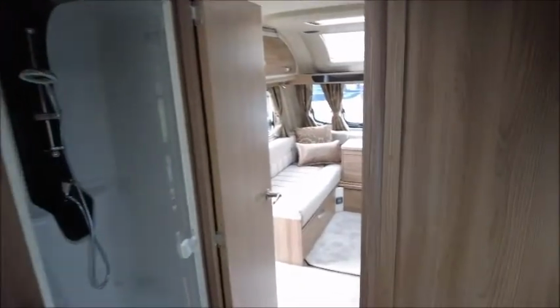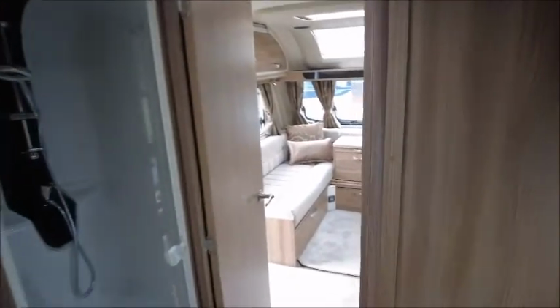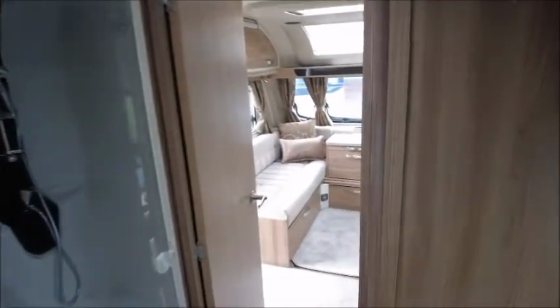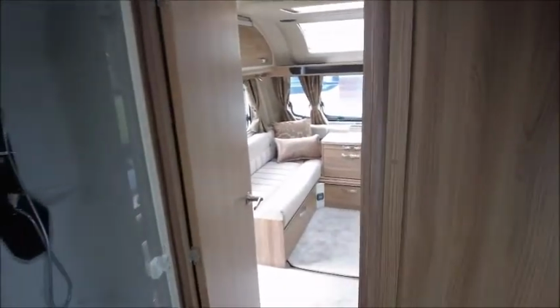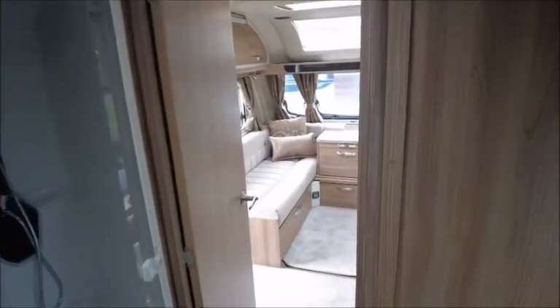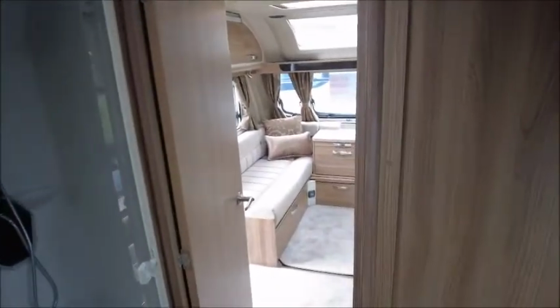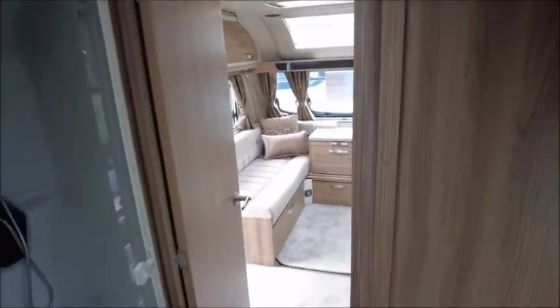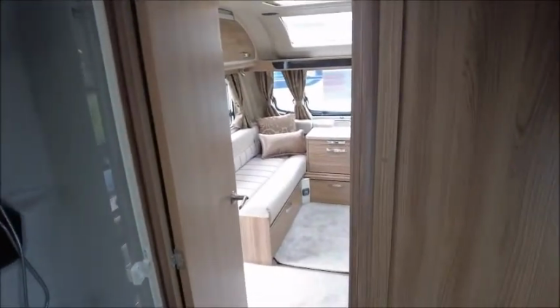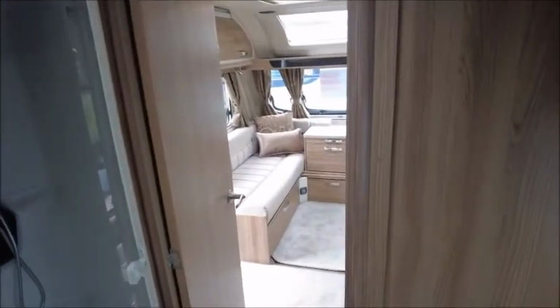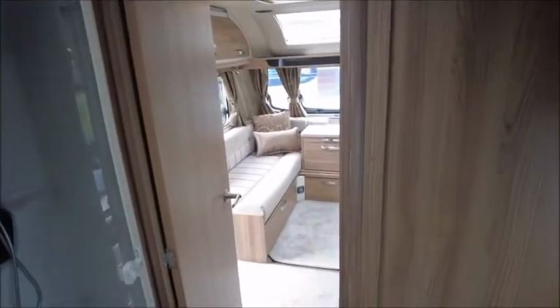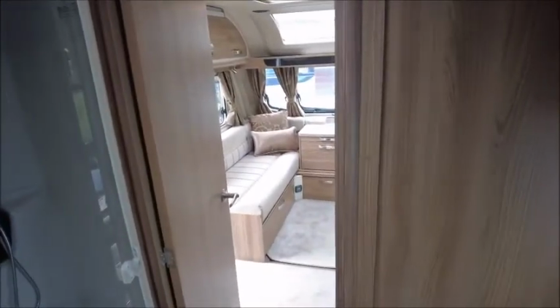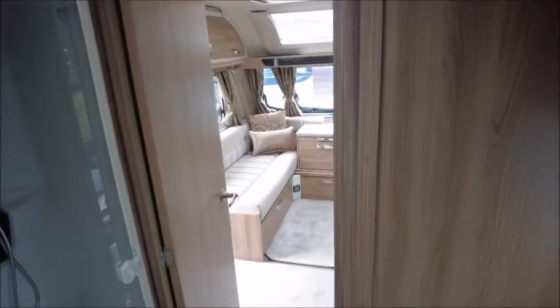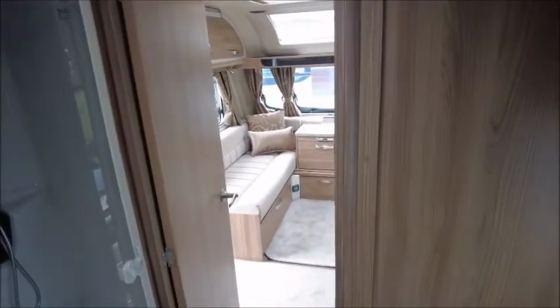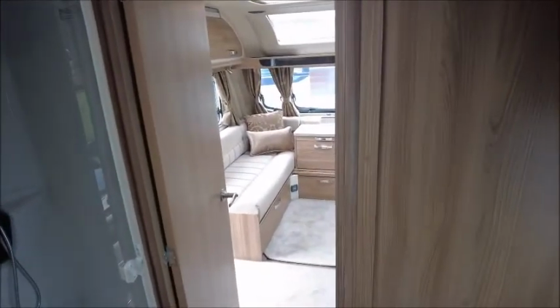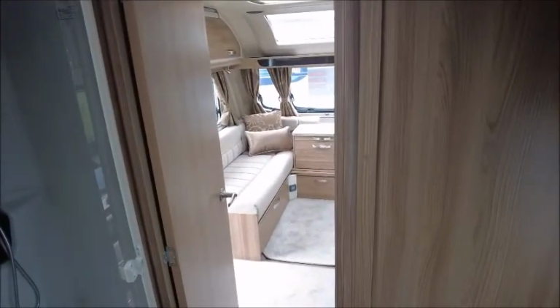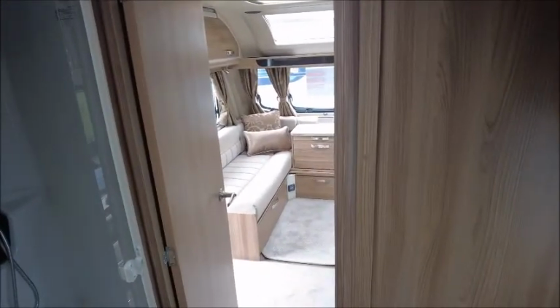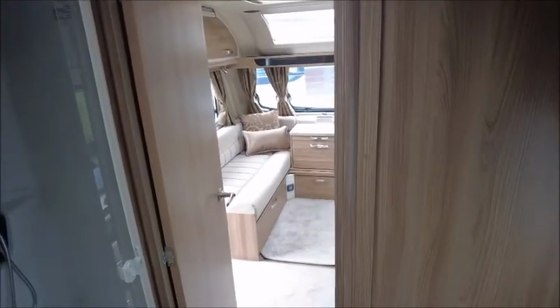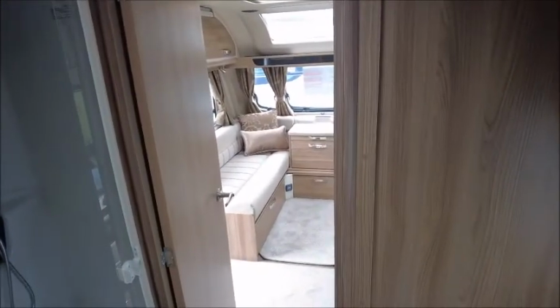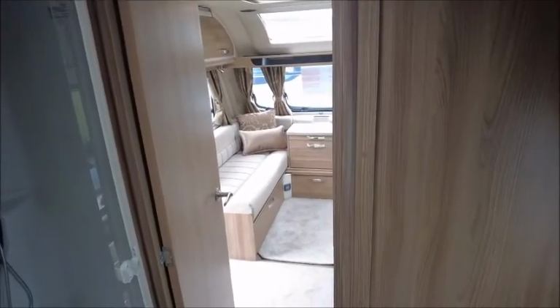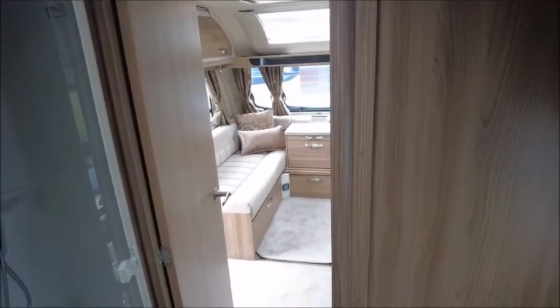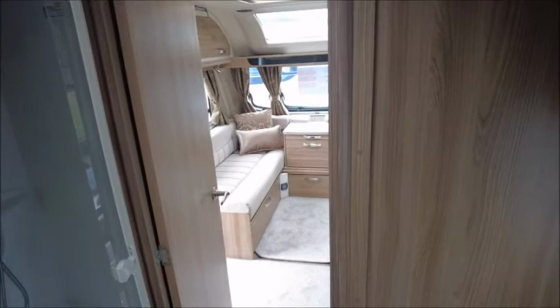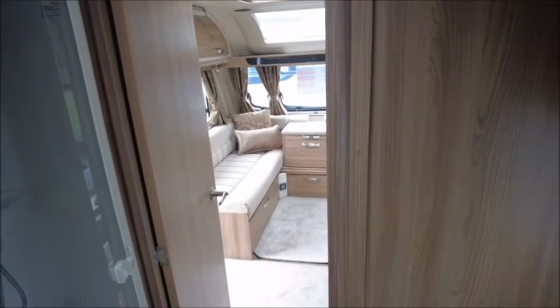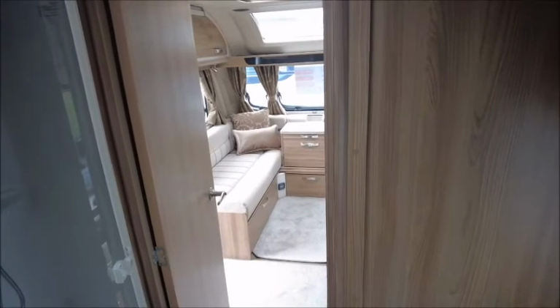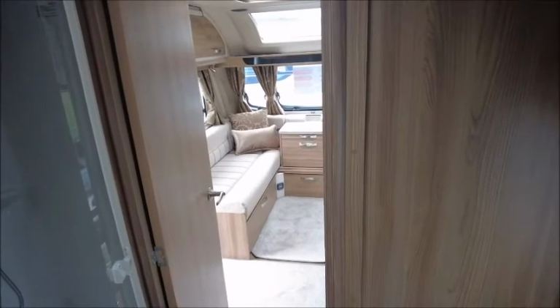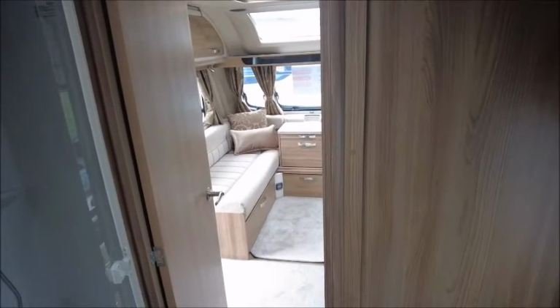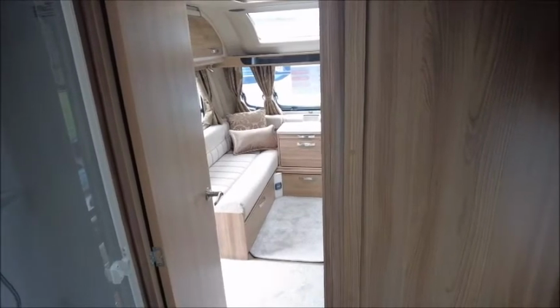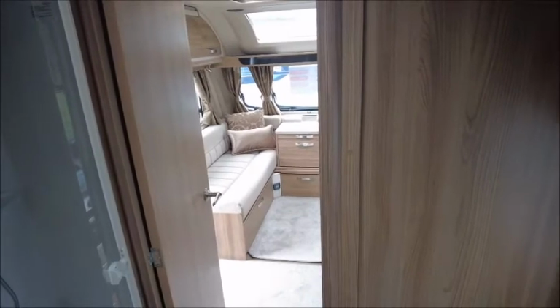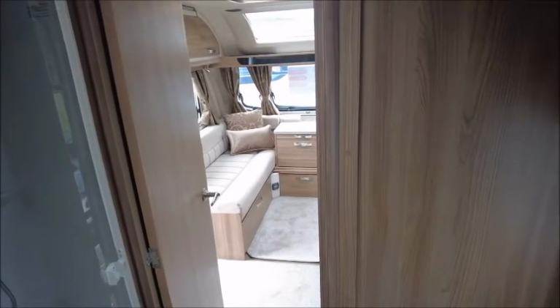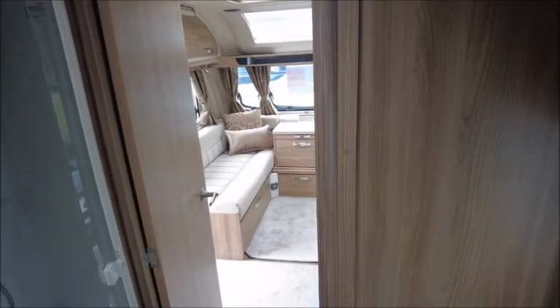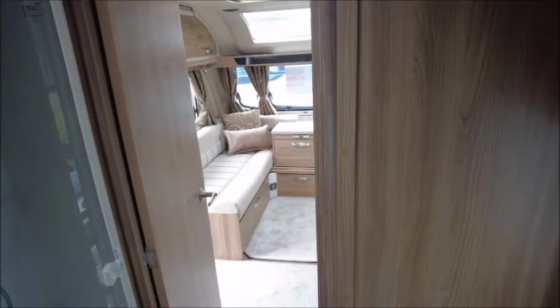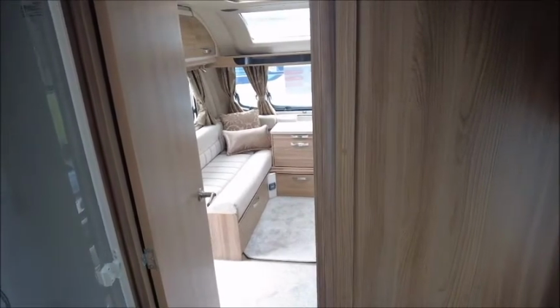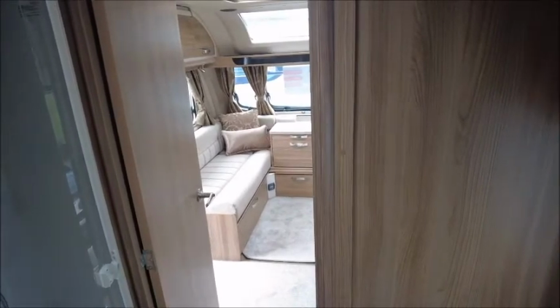So there you have it — this caravan is for sale at Saddle of Pleasure in Shrewsbury. Please get in touch for more information. Thank you.